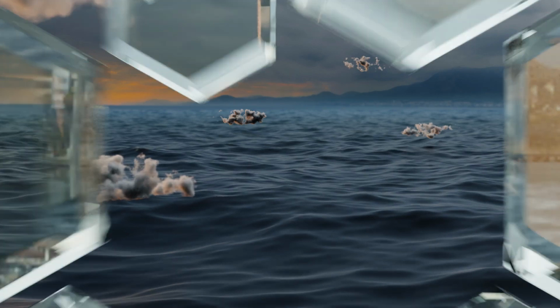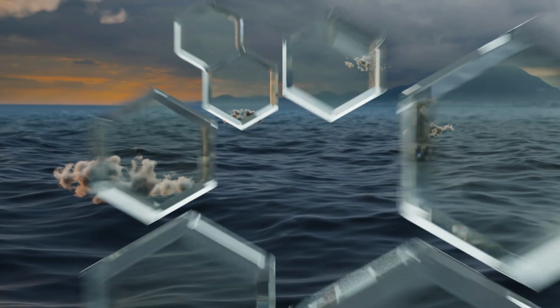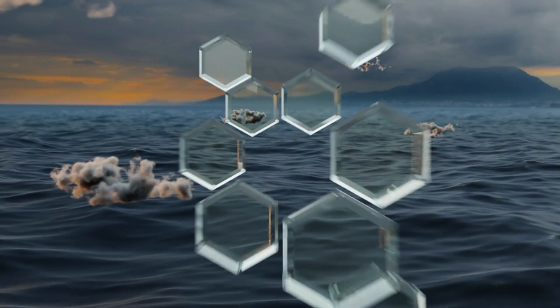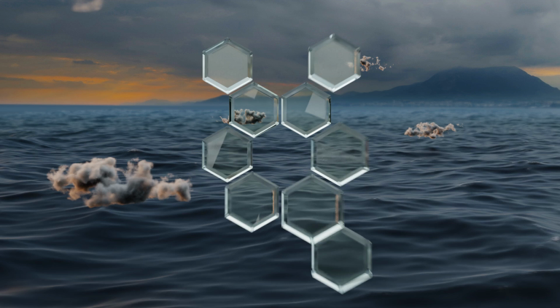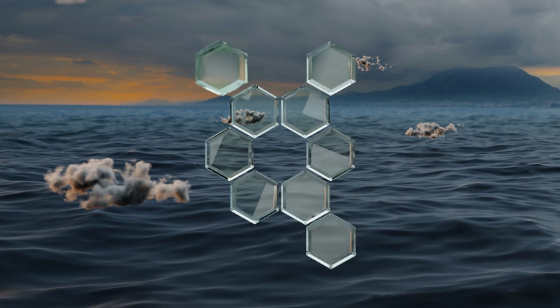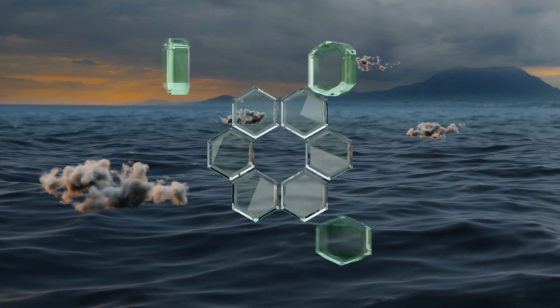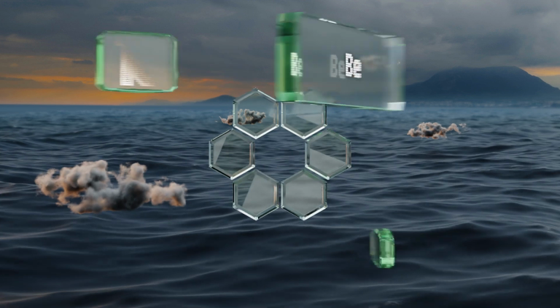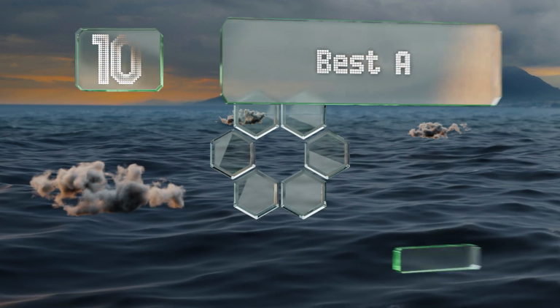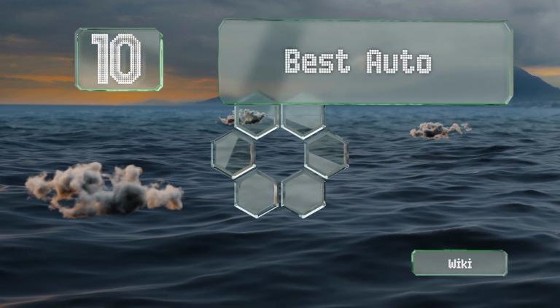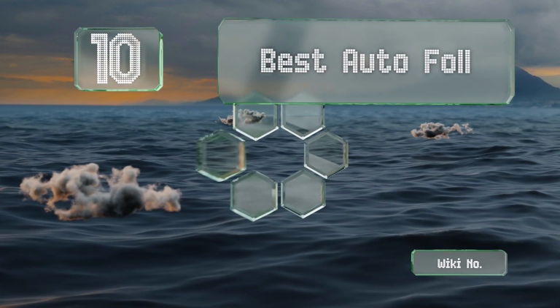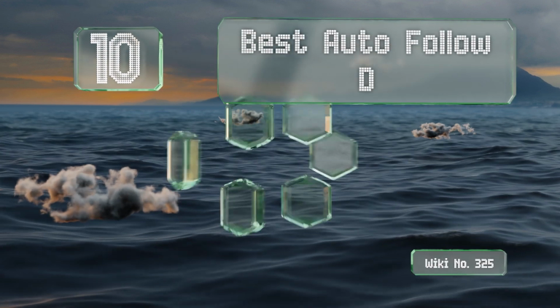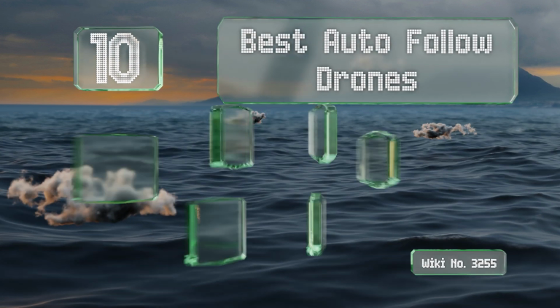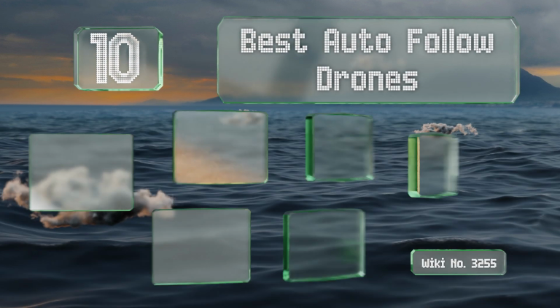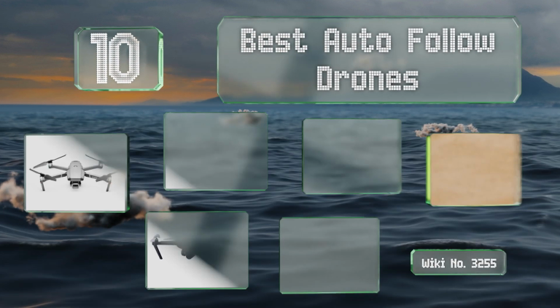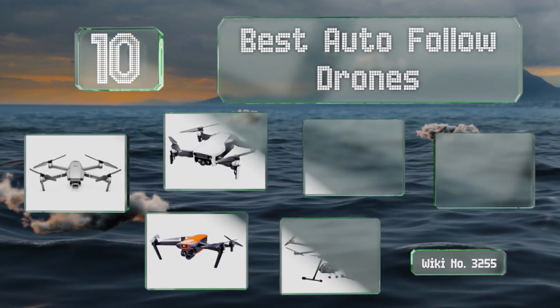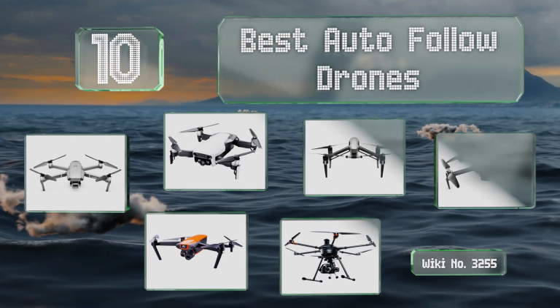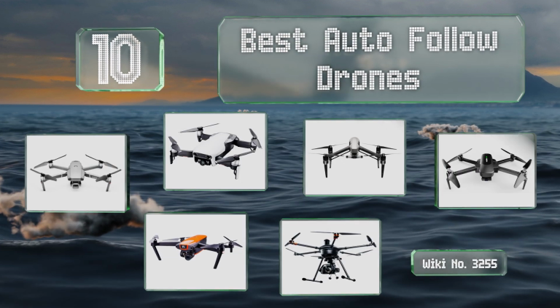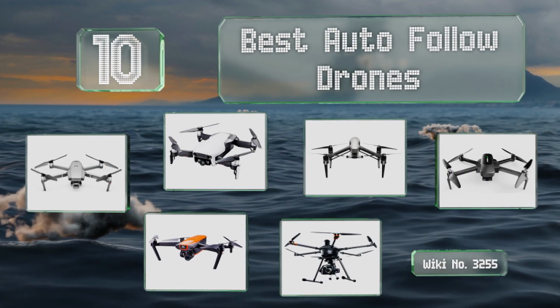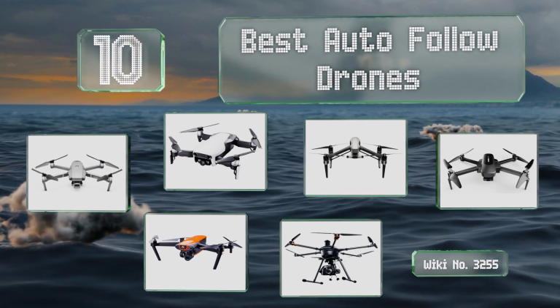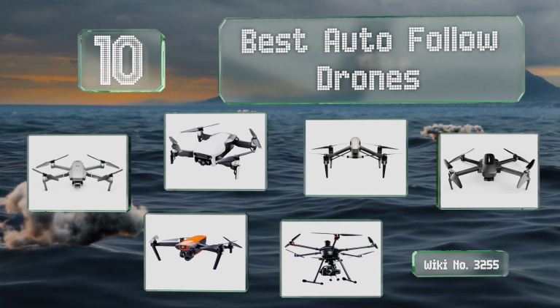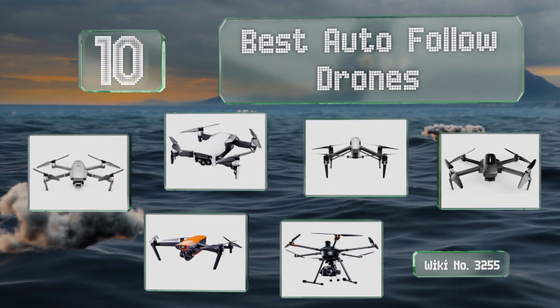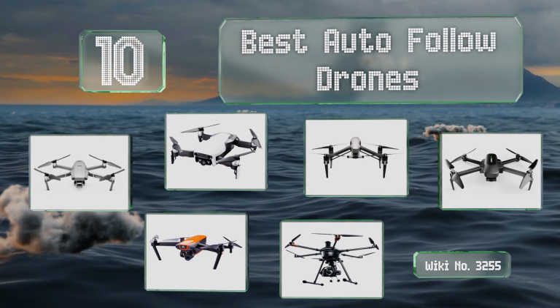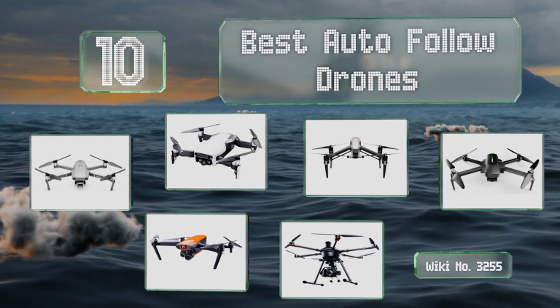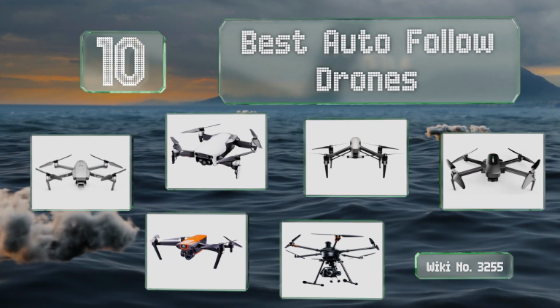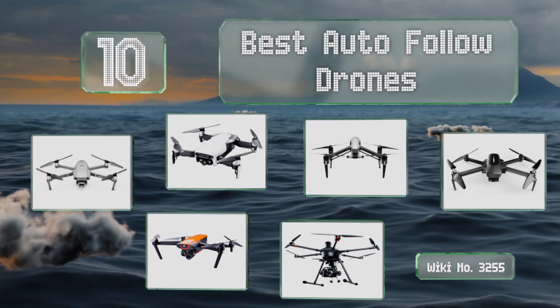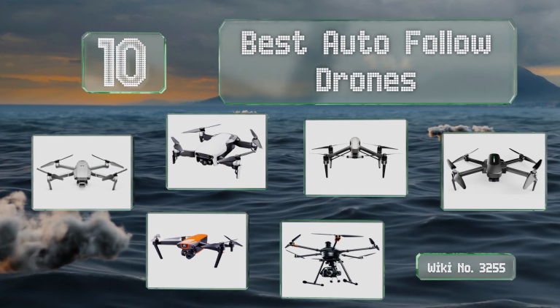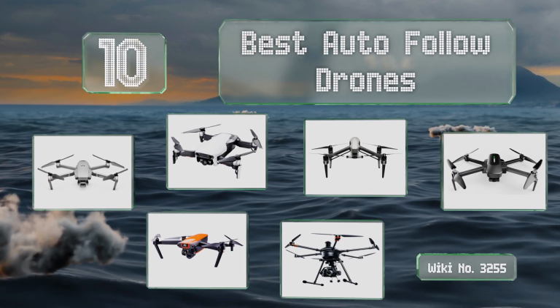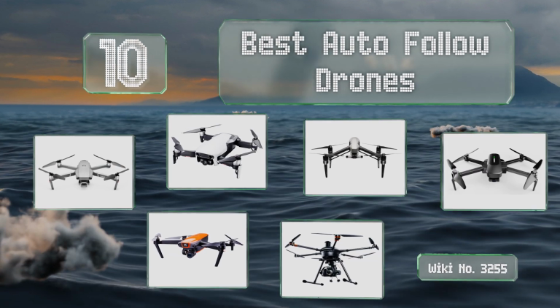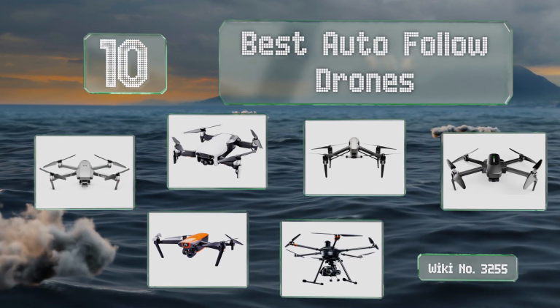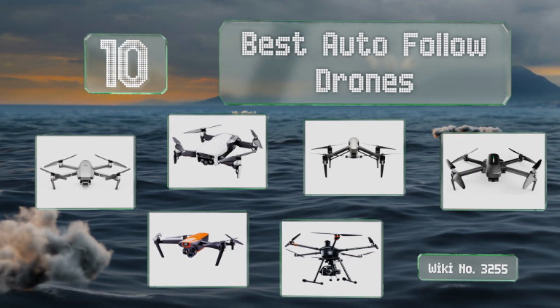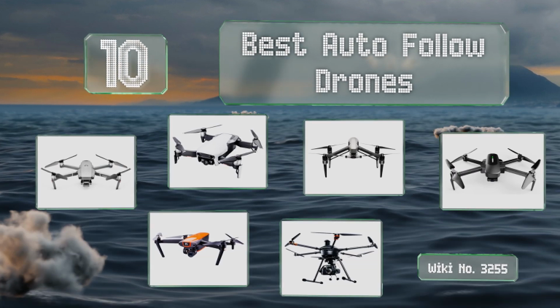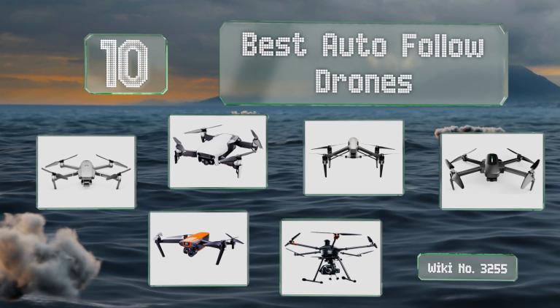EasyVid presents the 10 best auto-follow drones. Let's get started with the list.